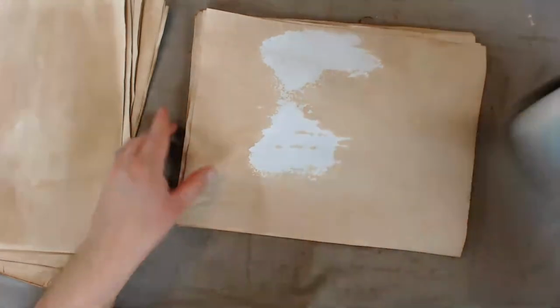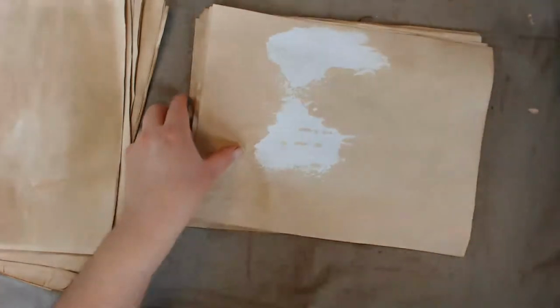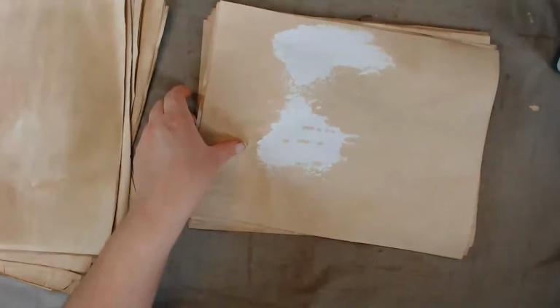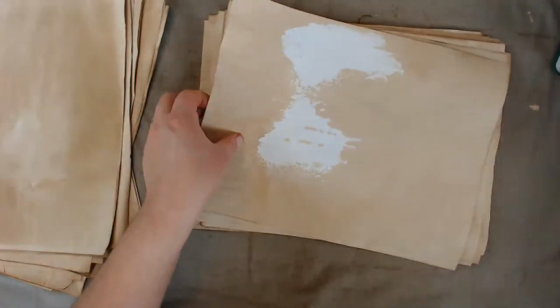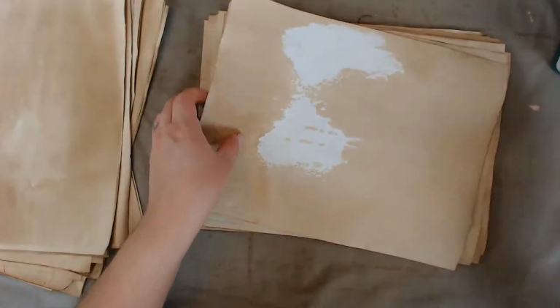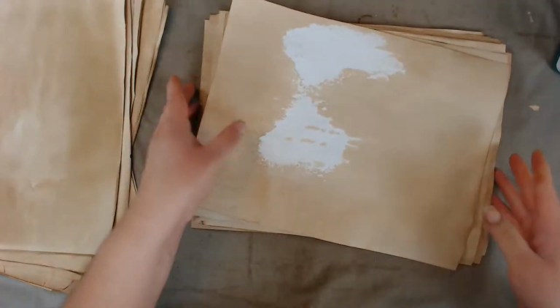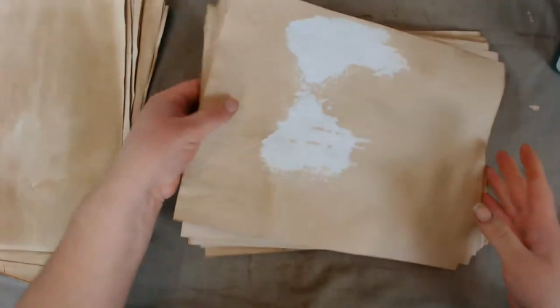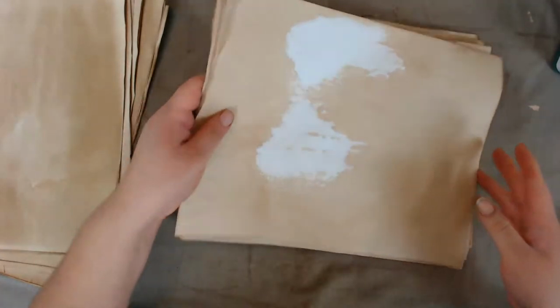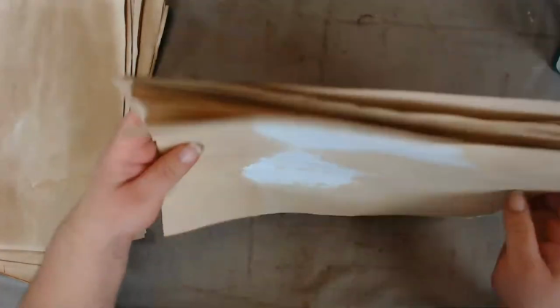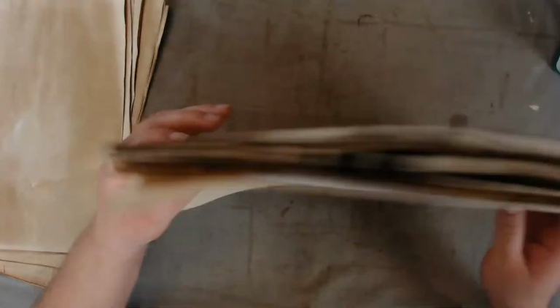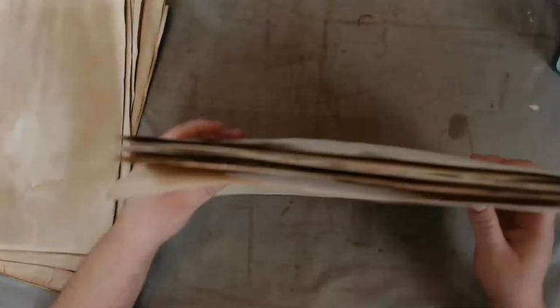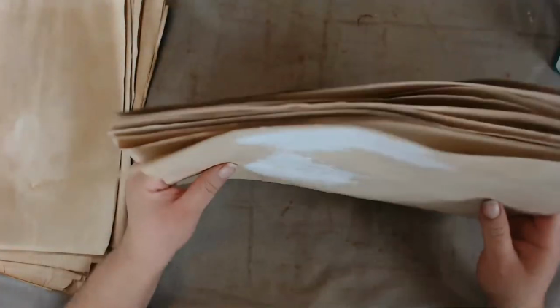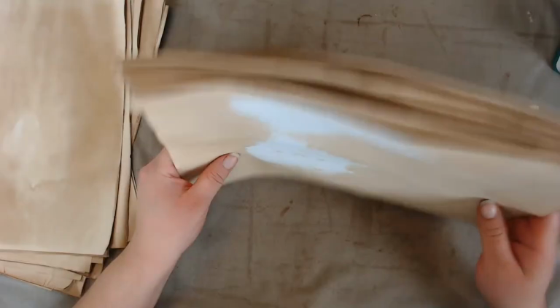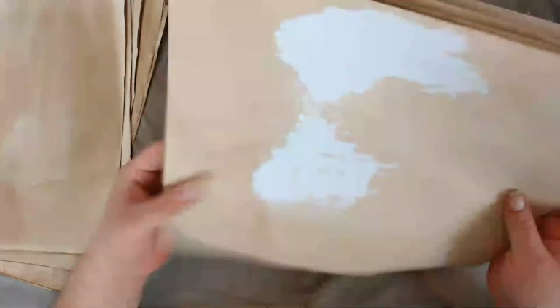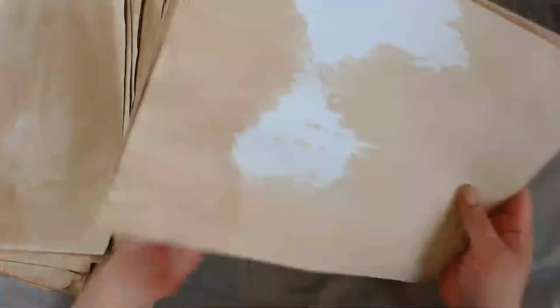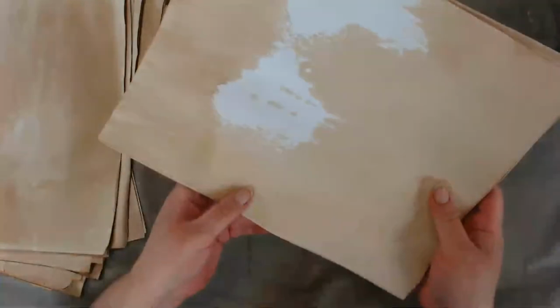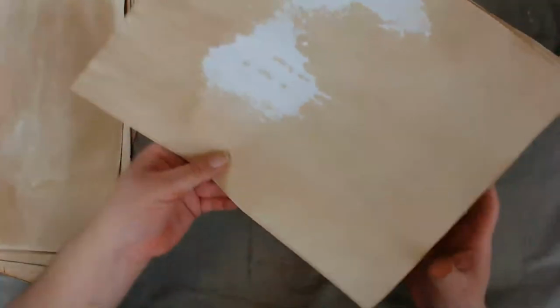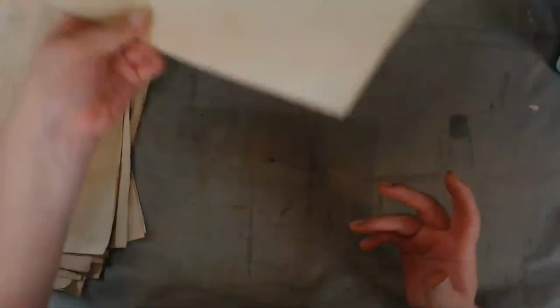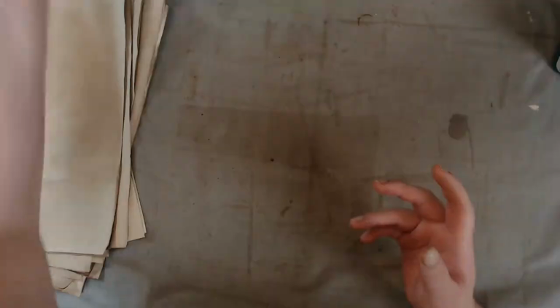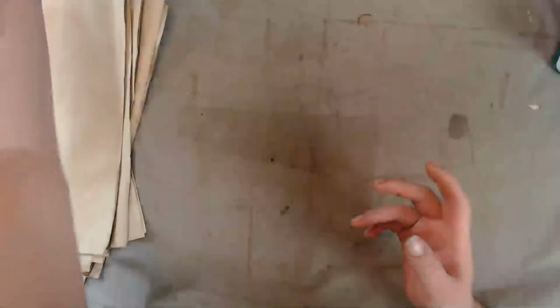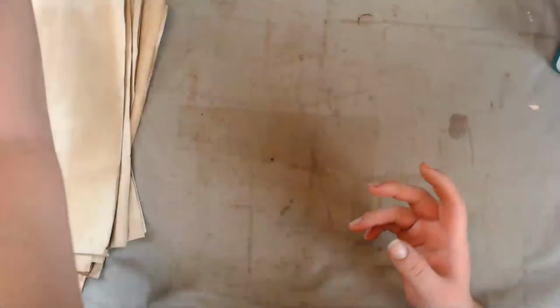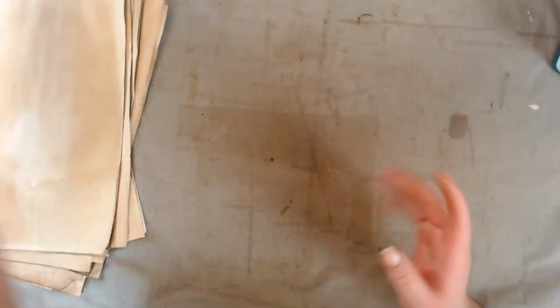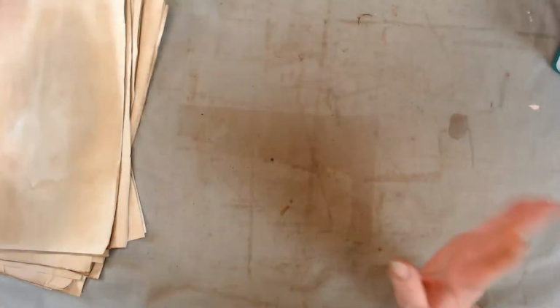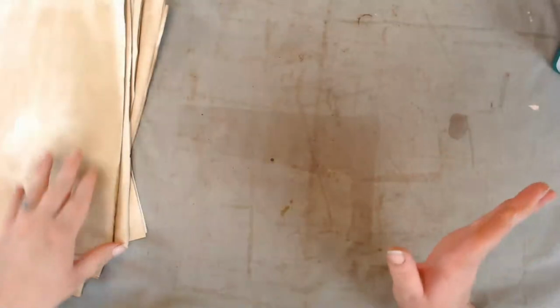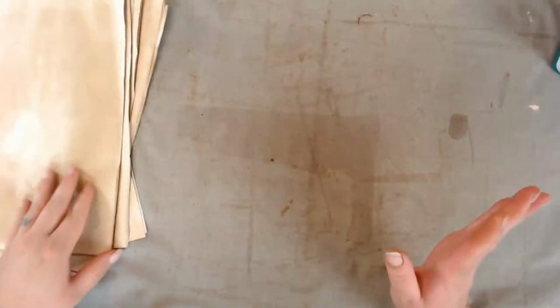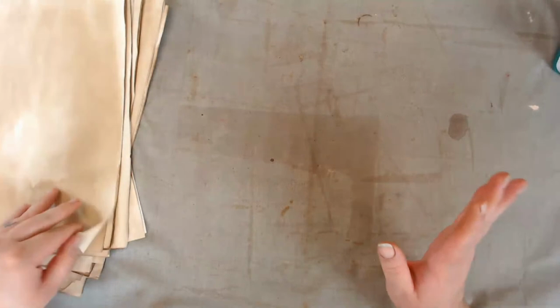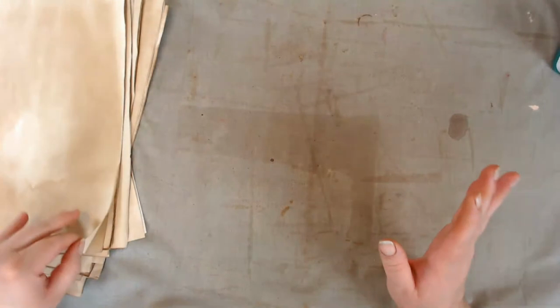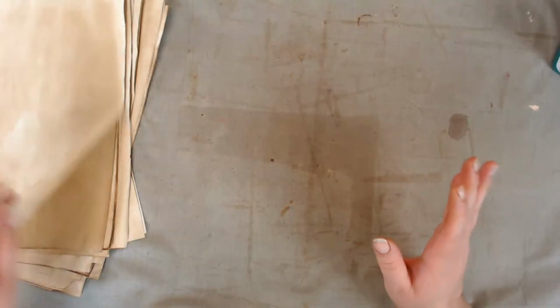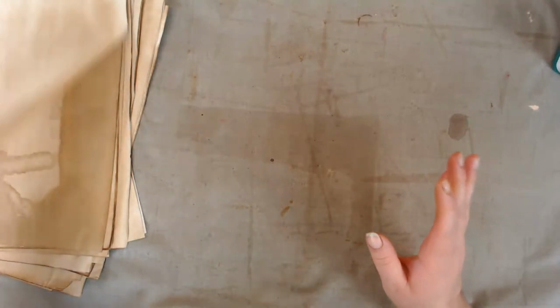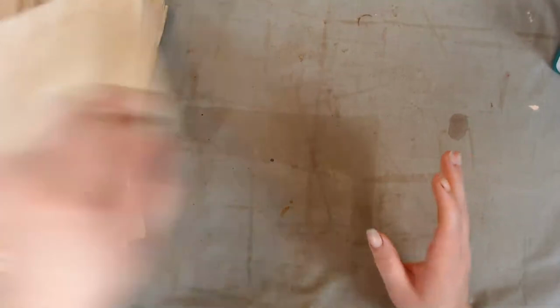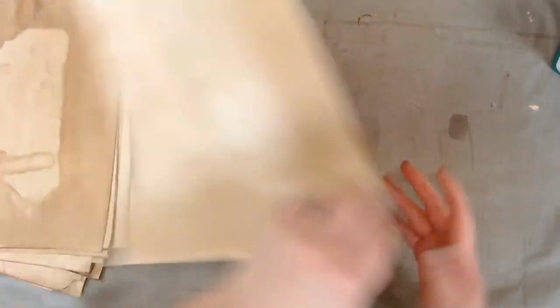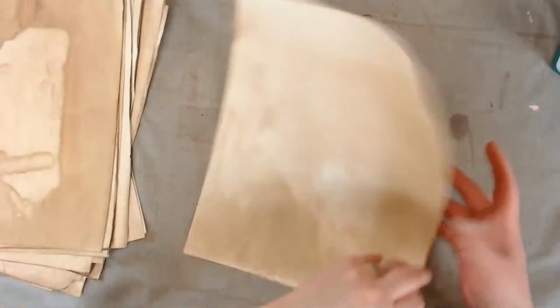You'll never get it to be perfectly flat again, but that's pretty much the flattest it can be.